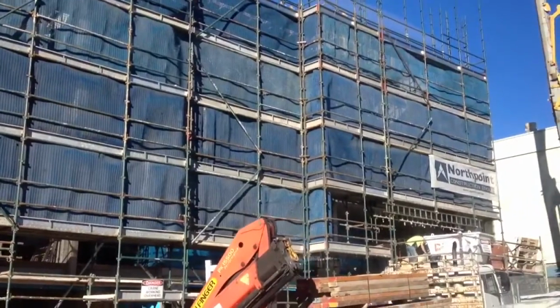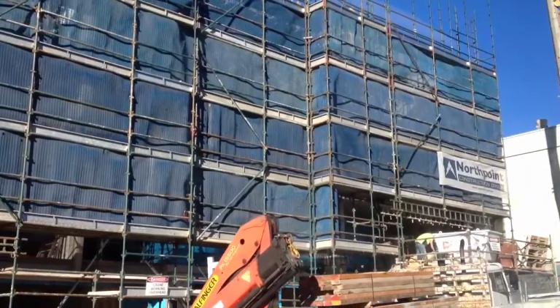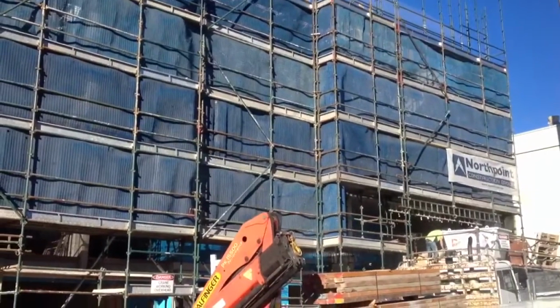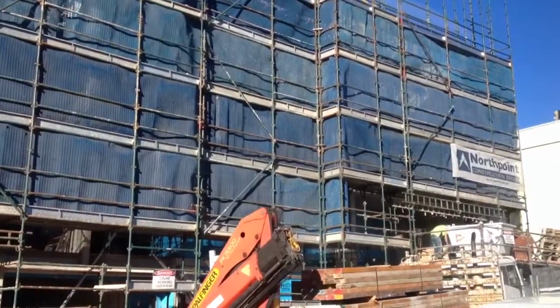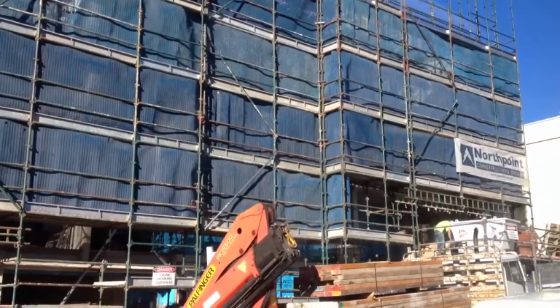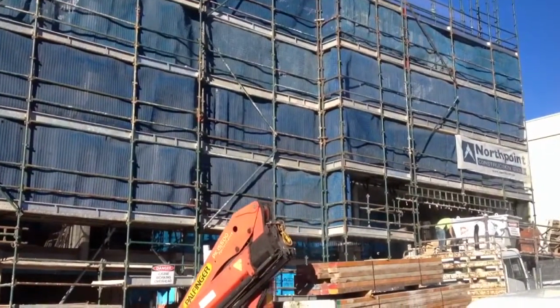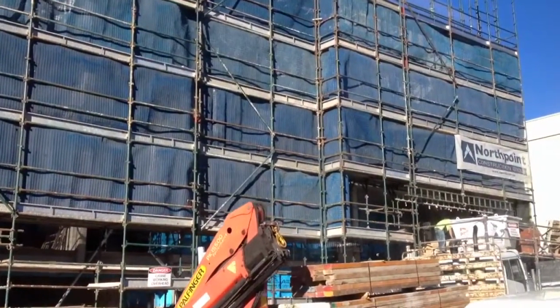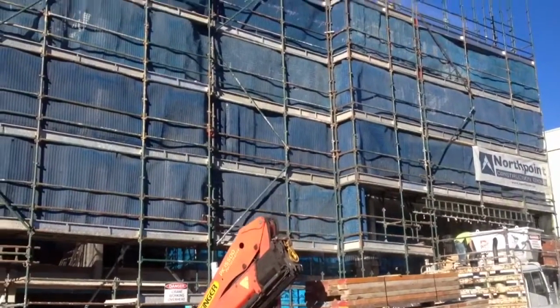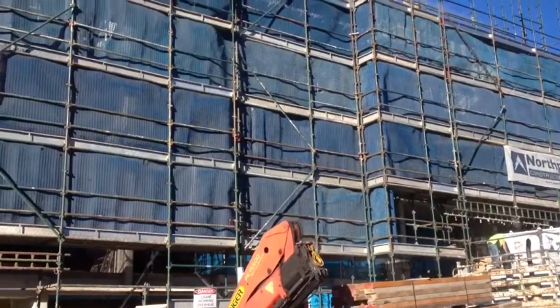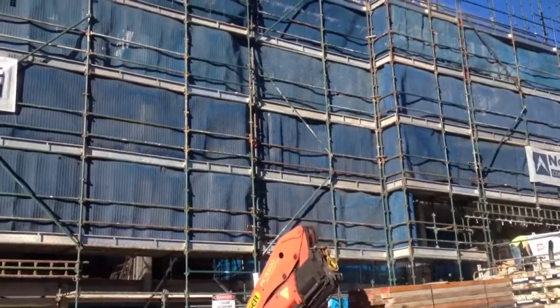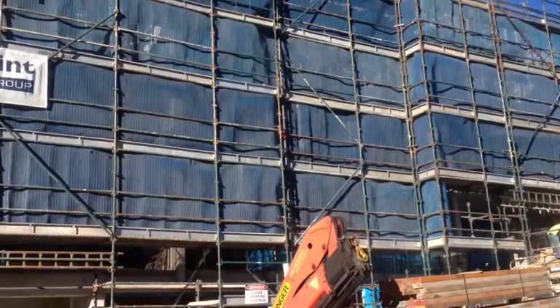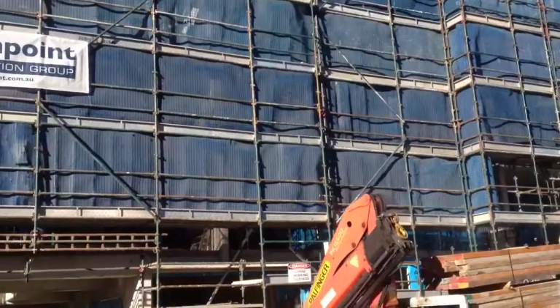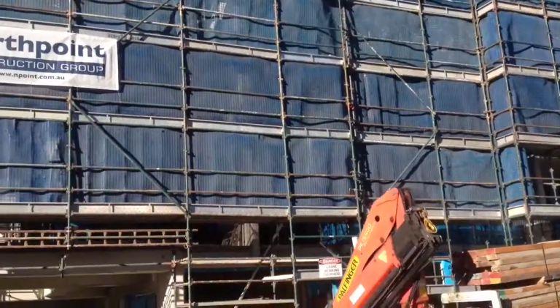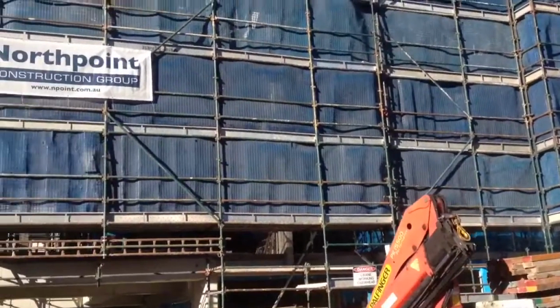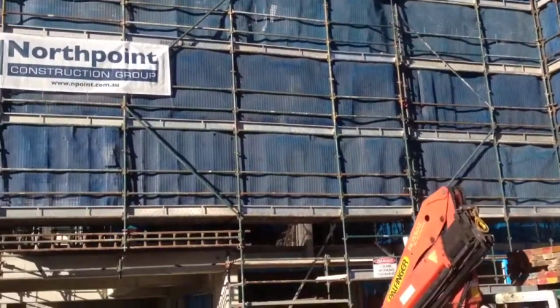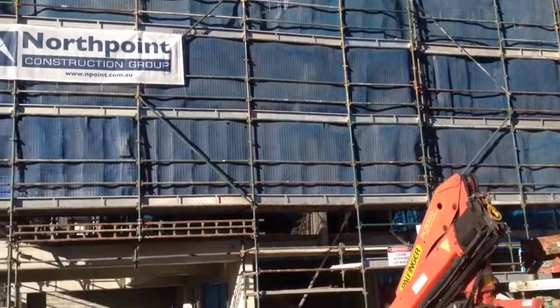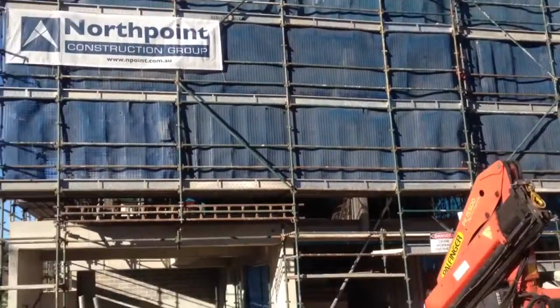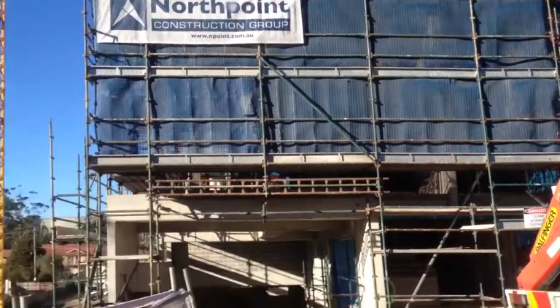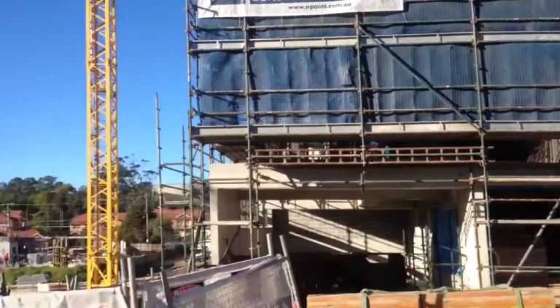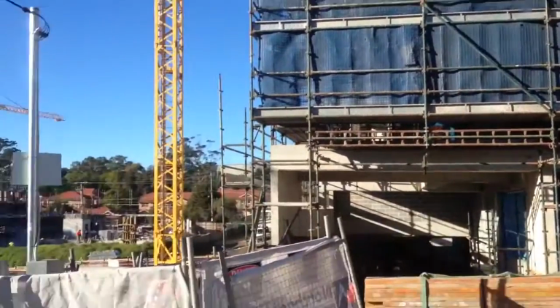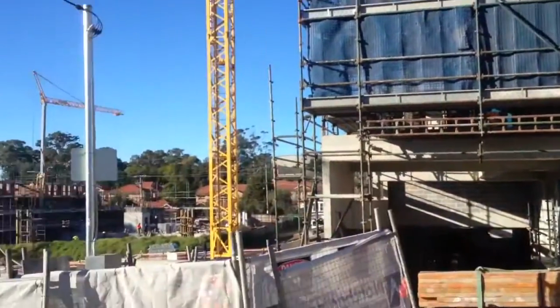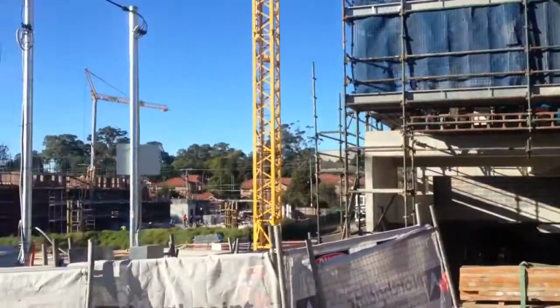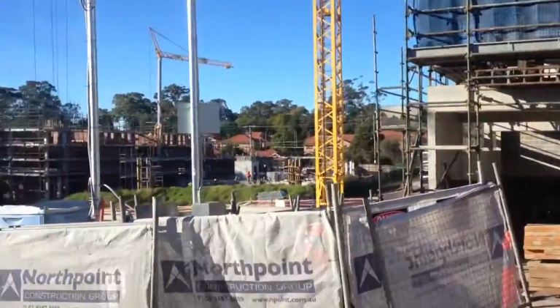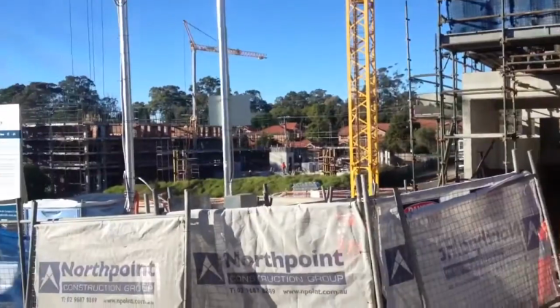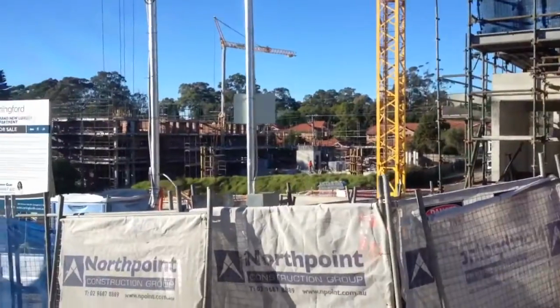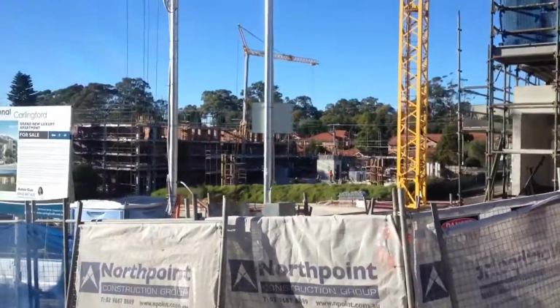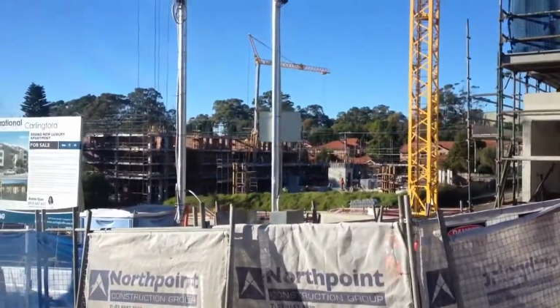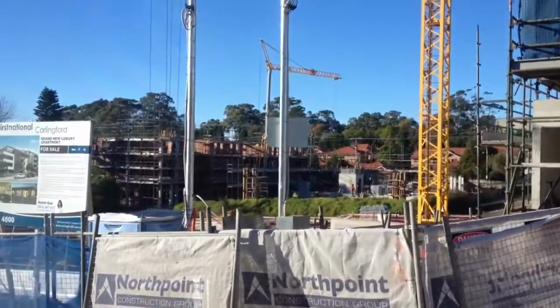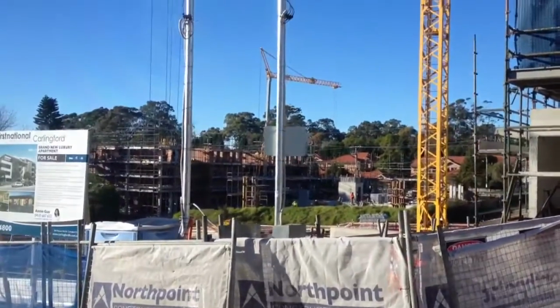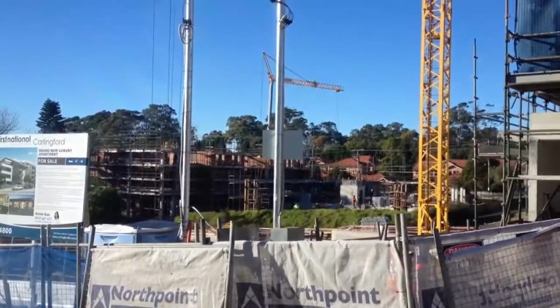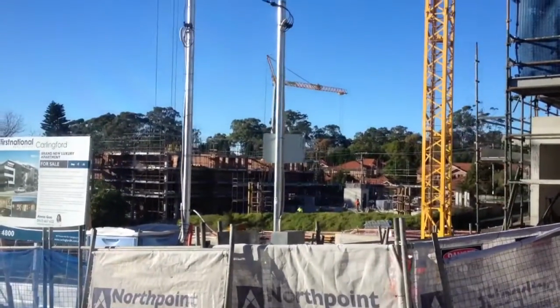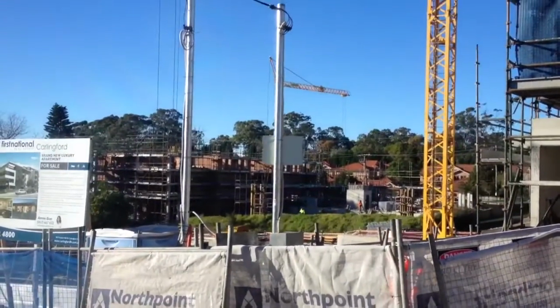Looks like another lot of apartments are getting built there and in that vacant bit of land there.